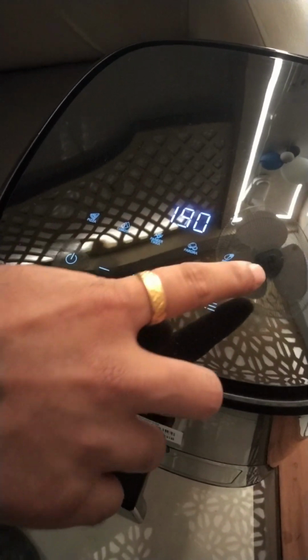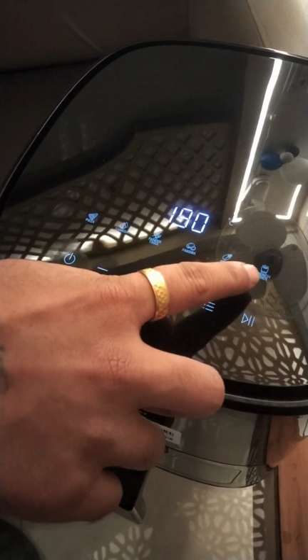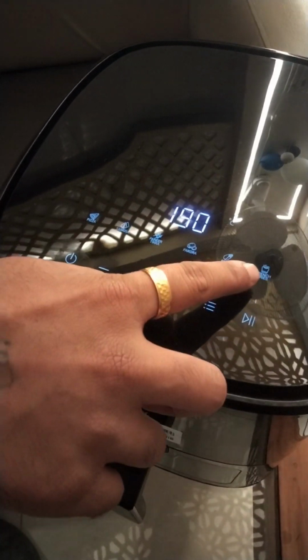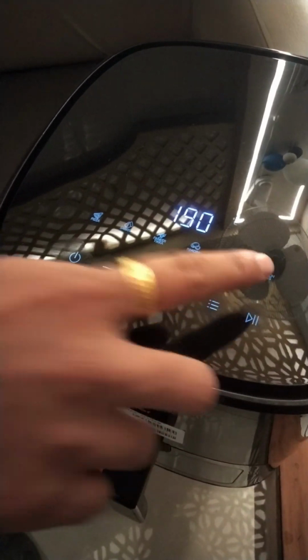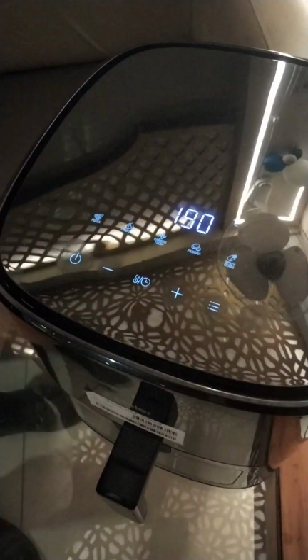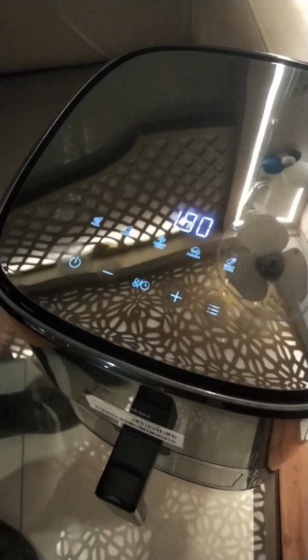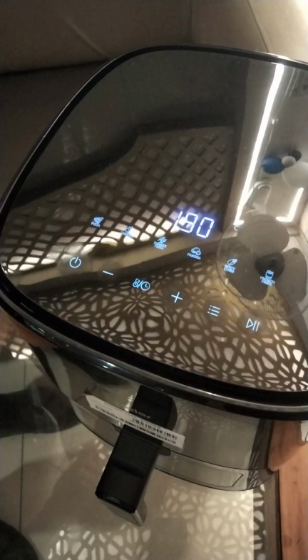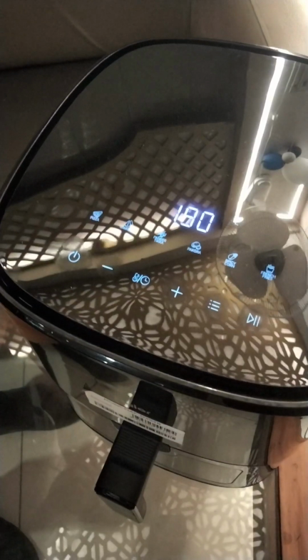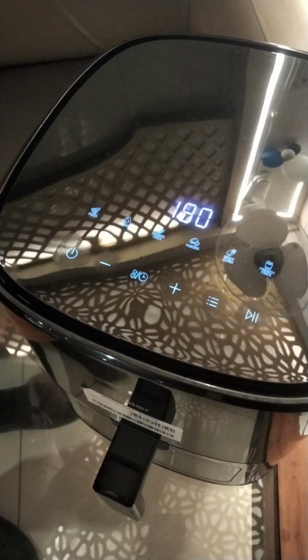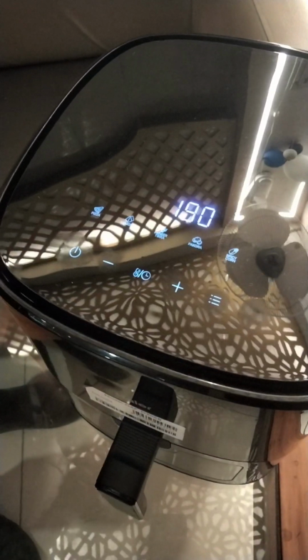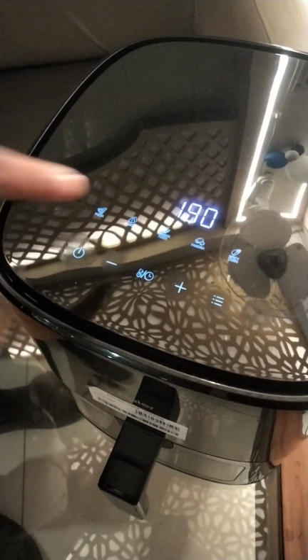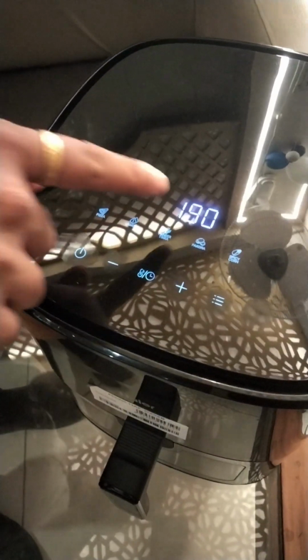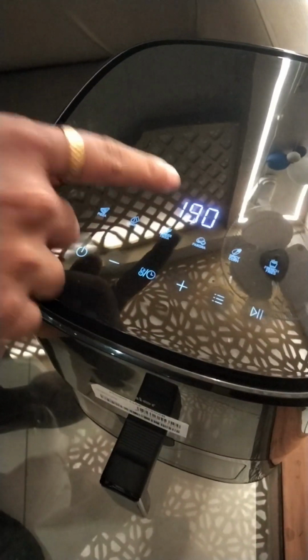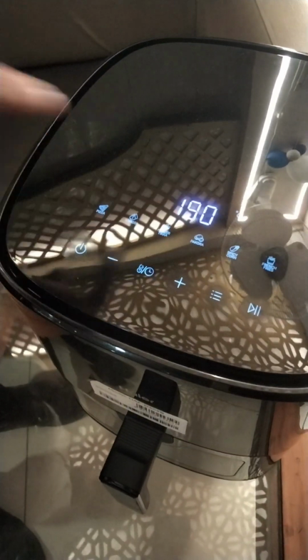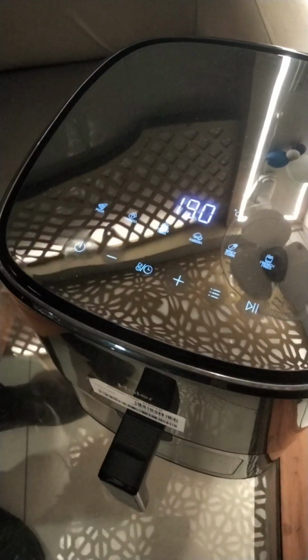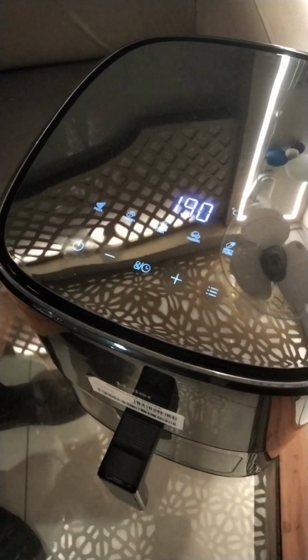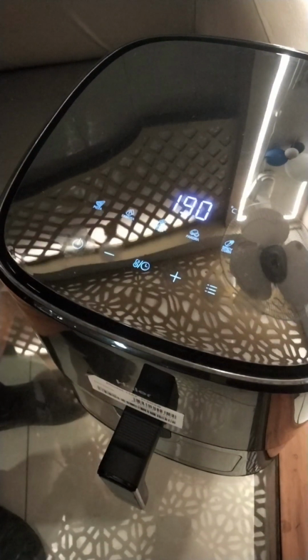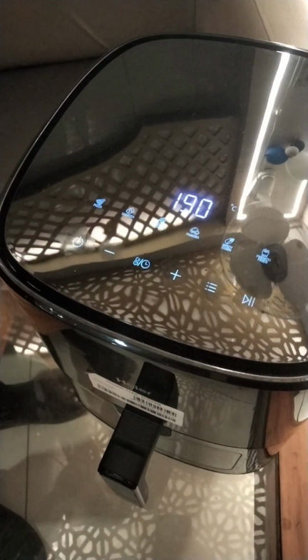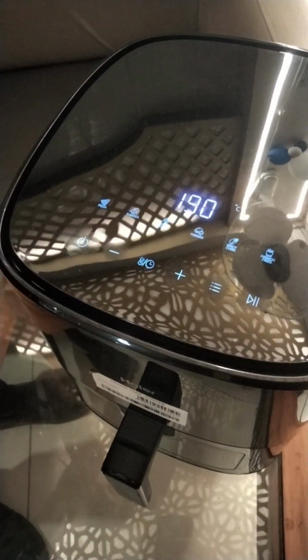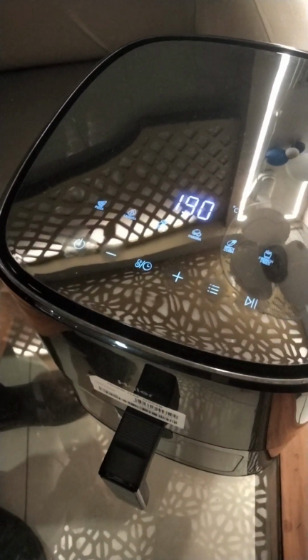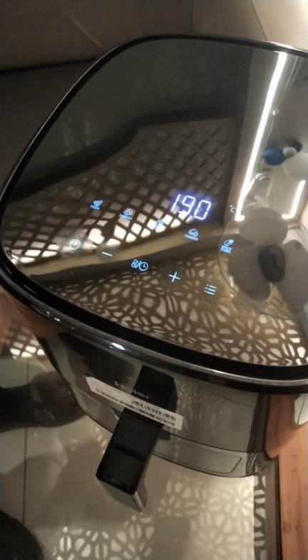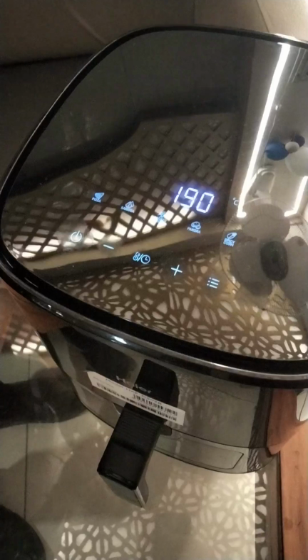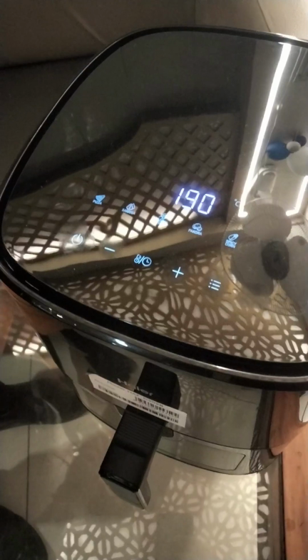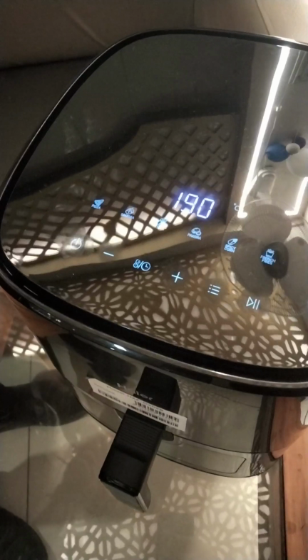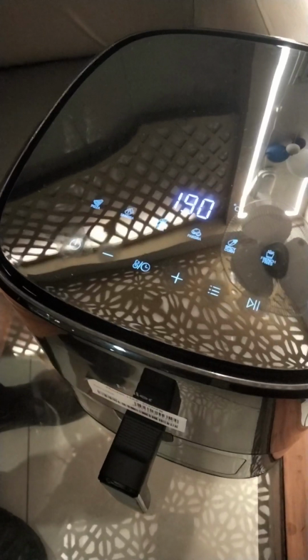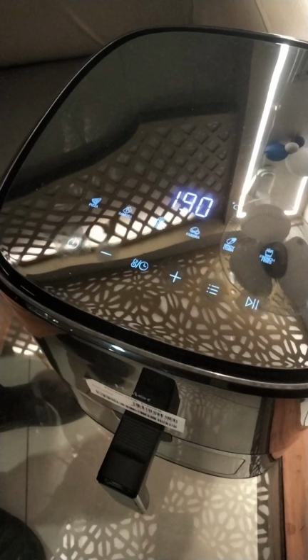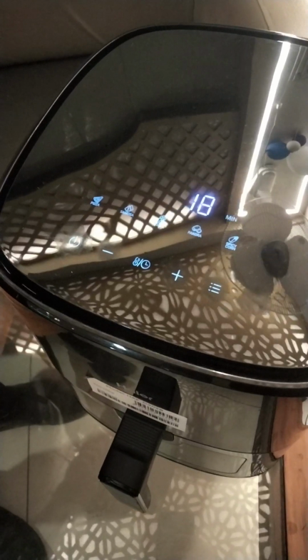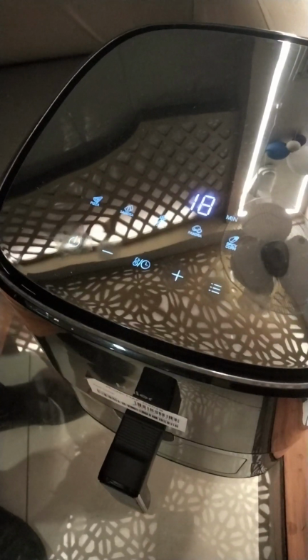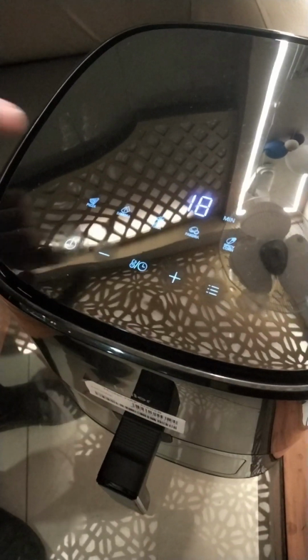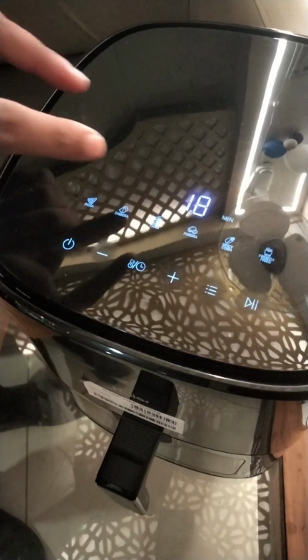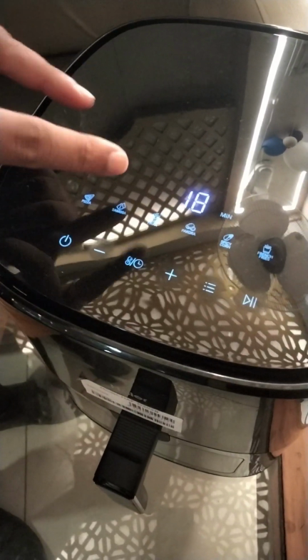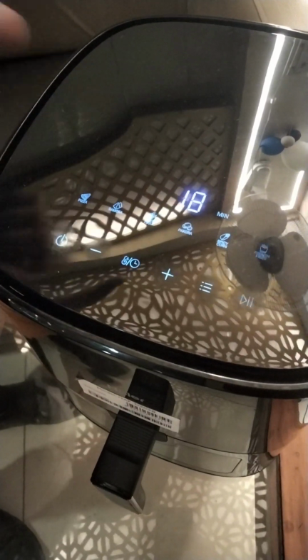Now, you will see the french fries setting. The temperature will be shown at 190 degrees — this will be the temperature mode. We will cook it for 18 minutes.